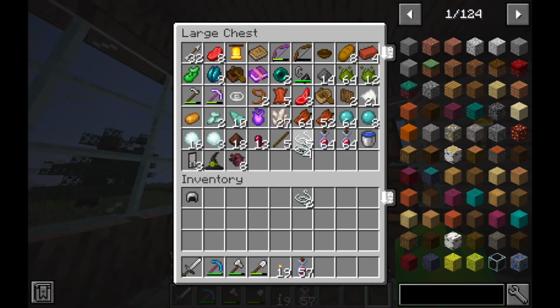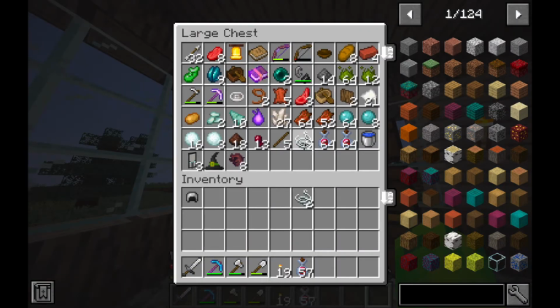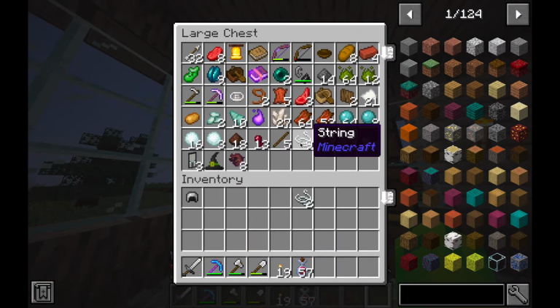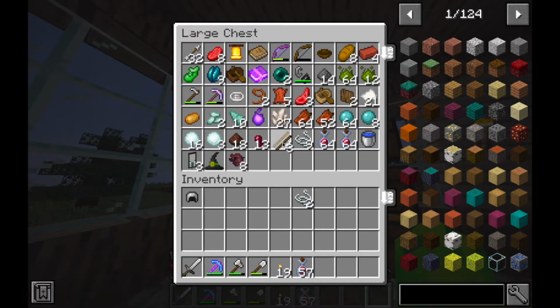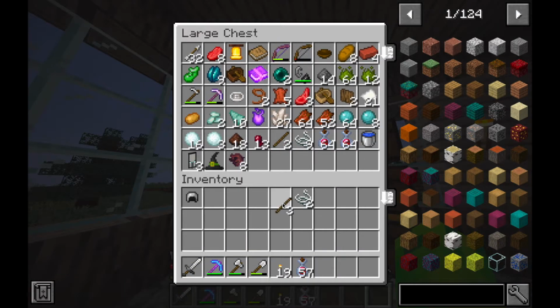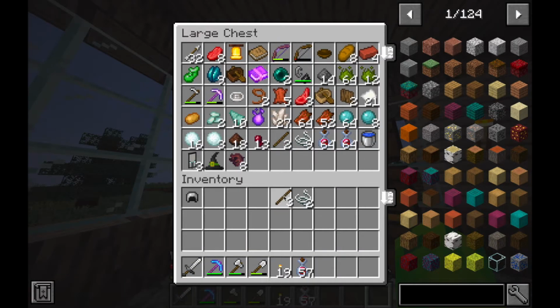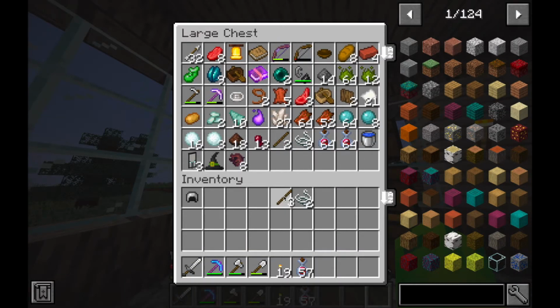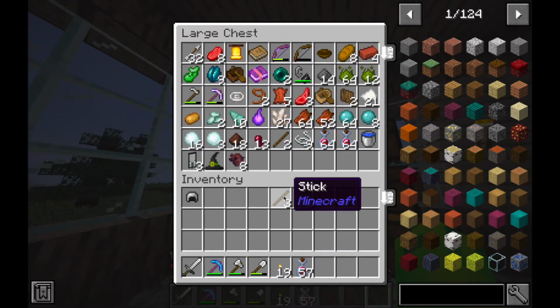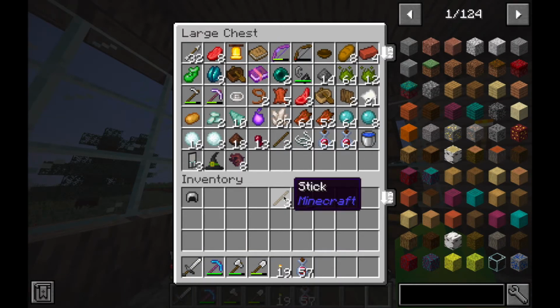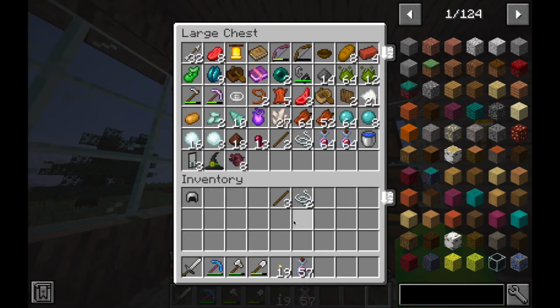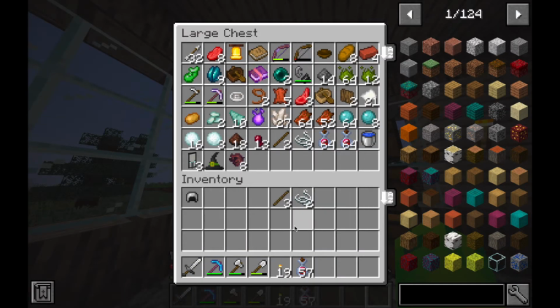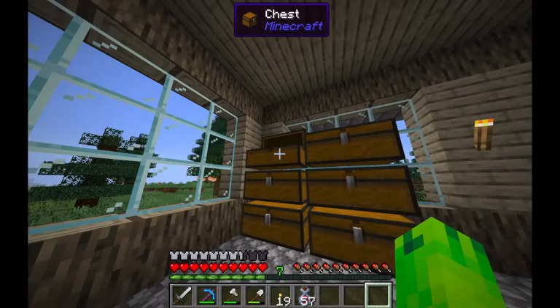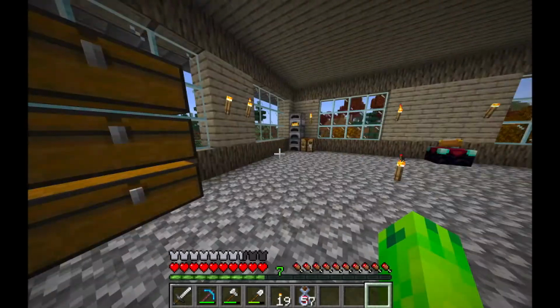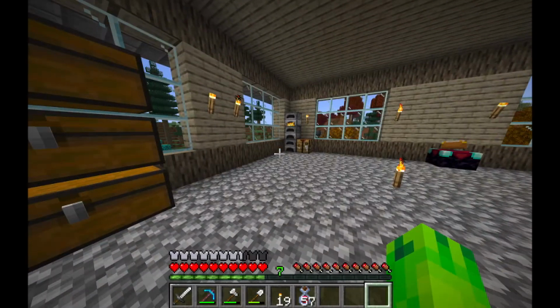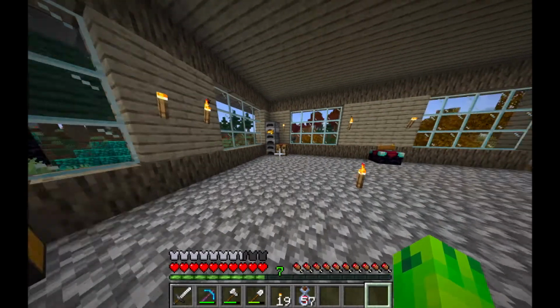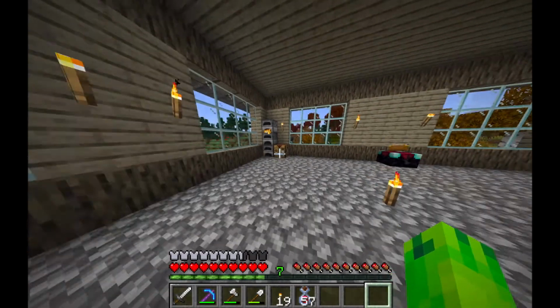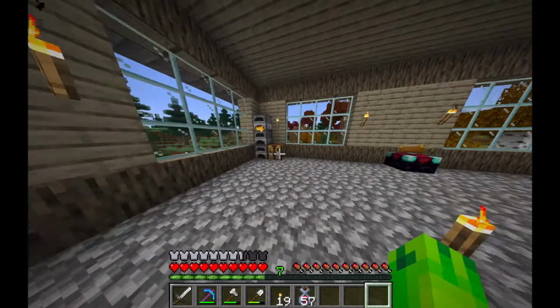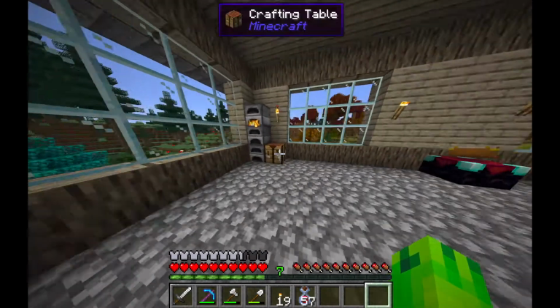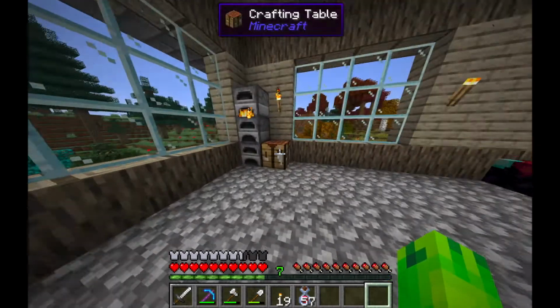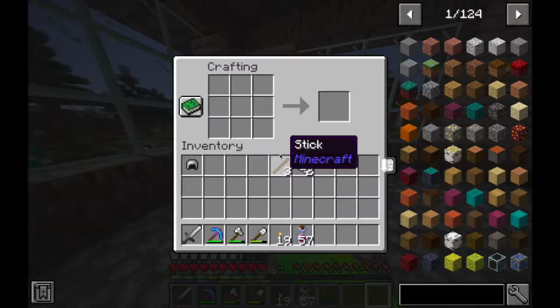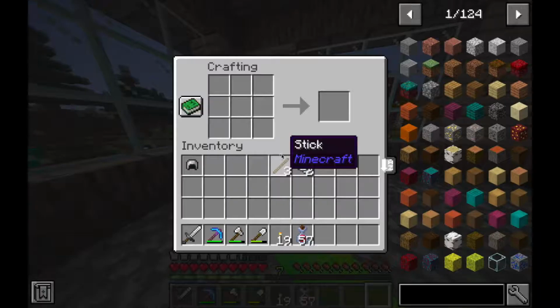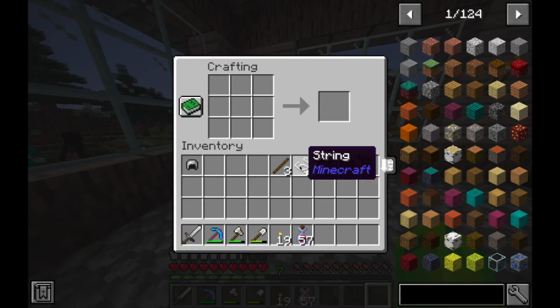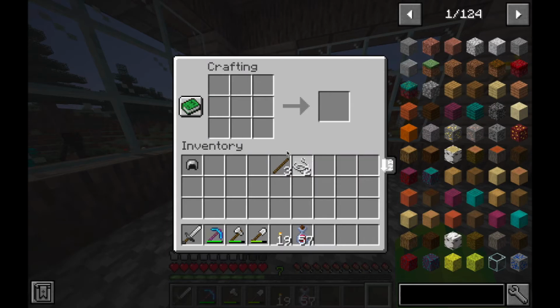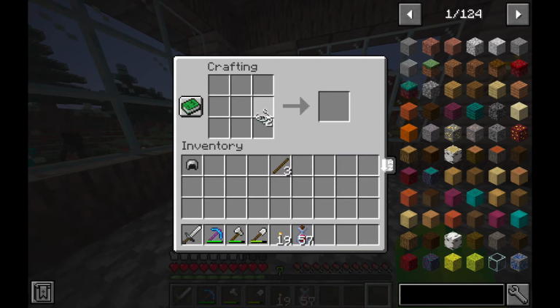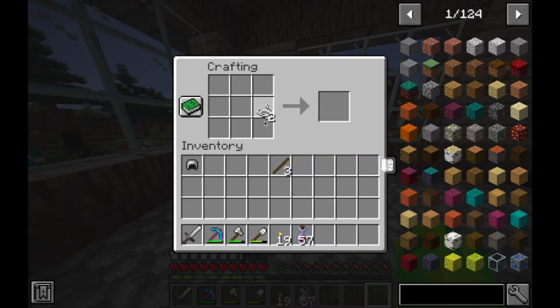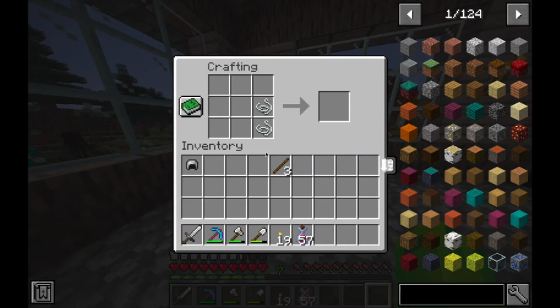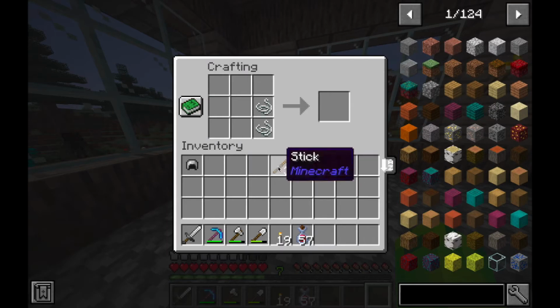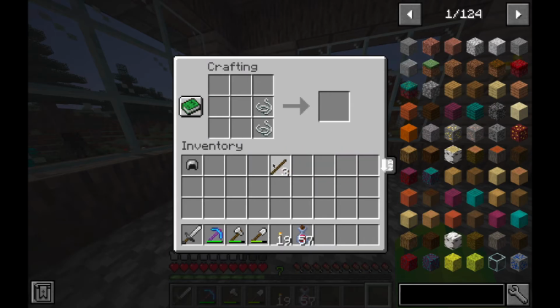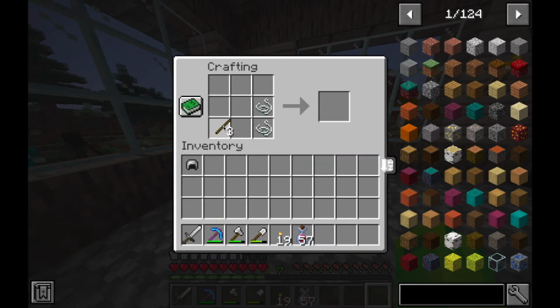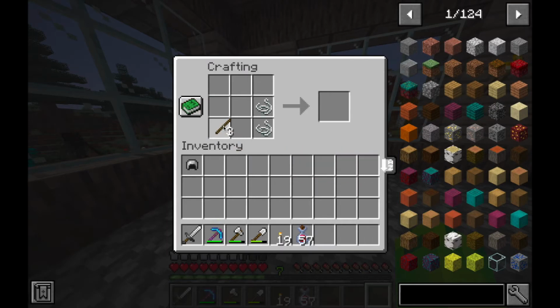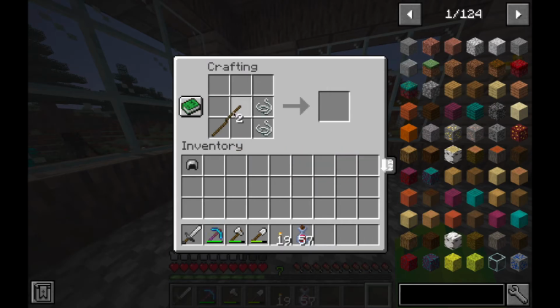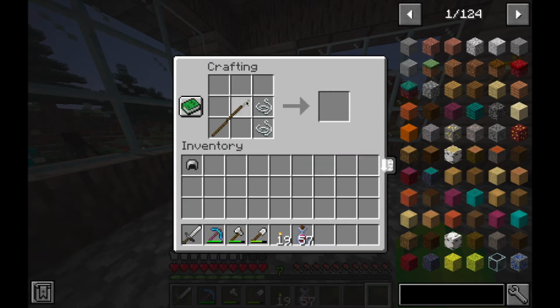I made the classic Minecraft fishing rod — three sticks, two string, and a dream.